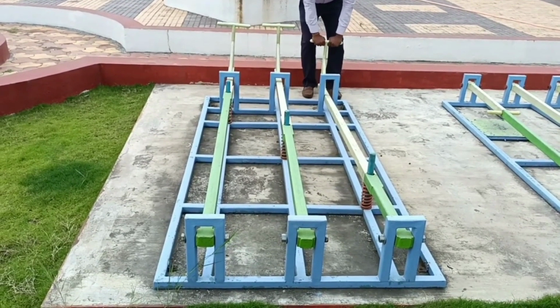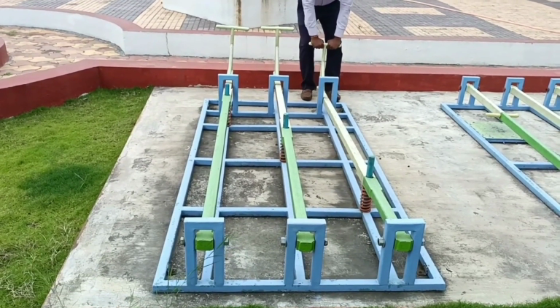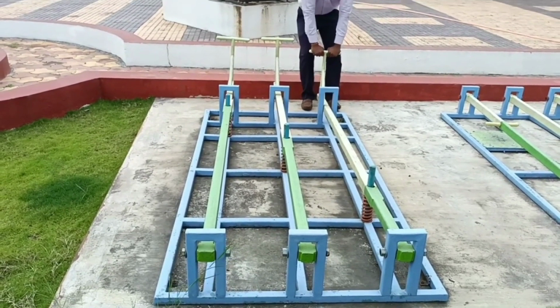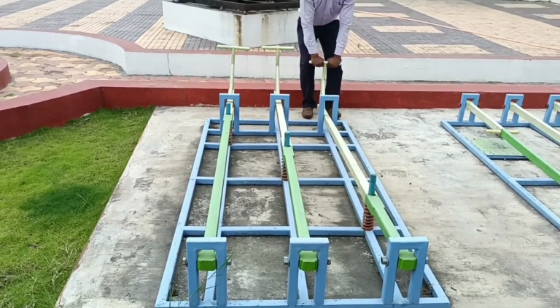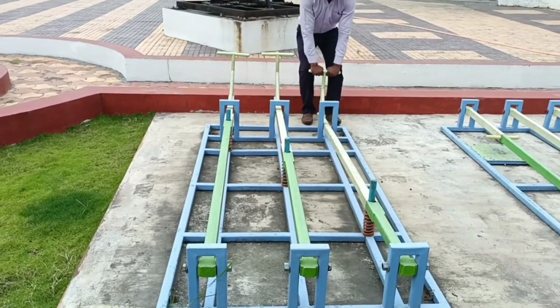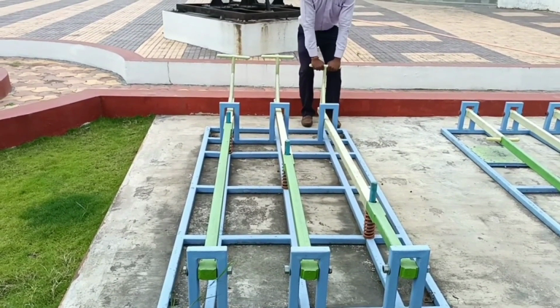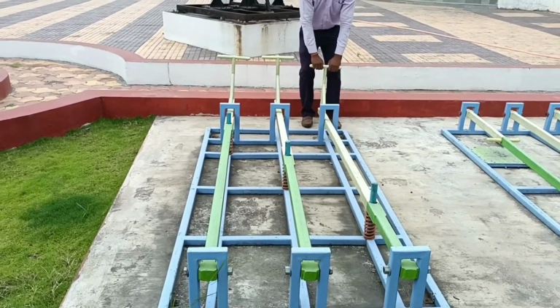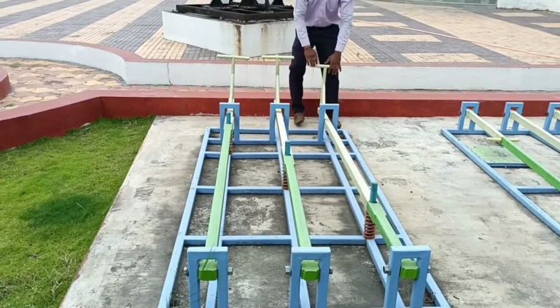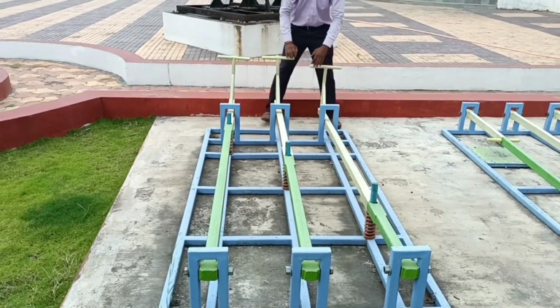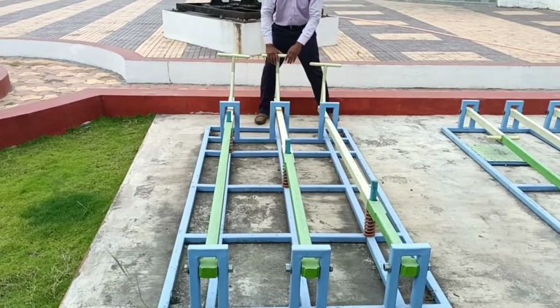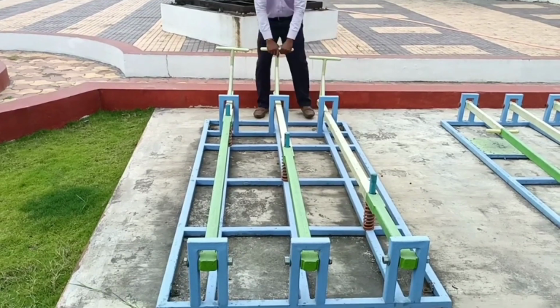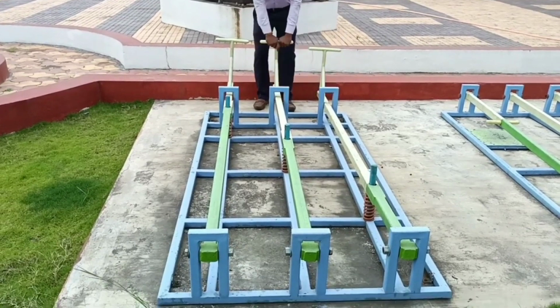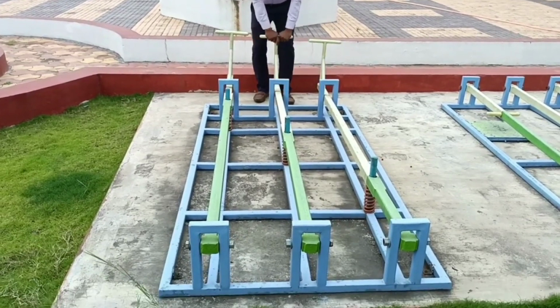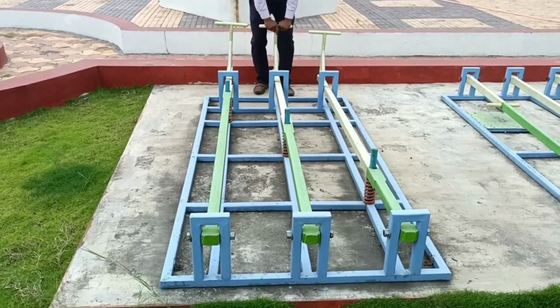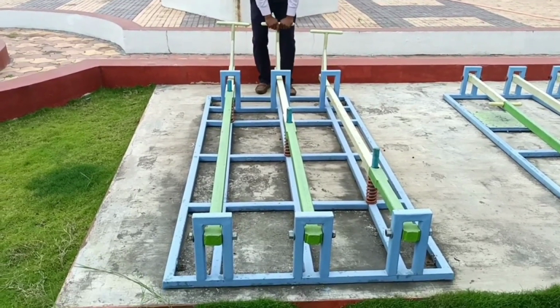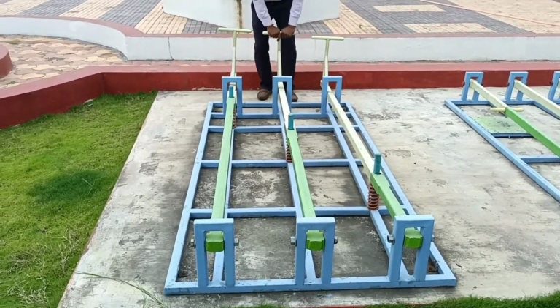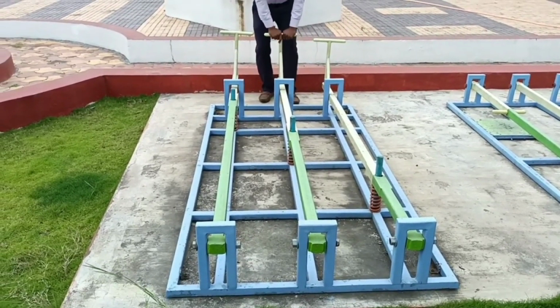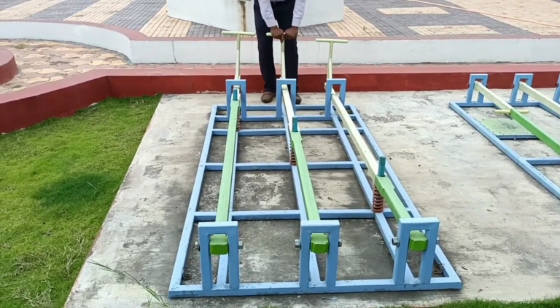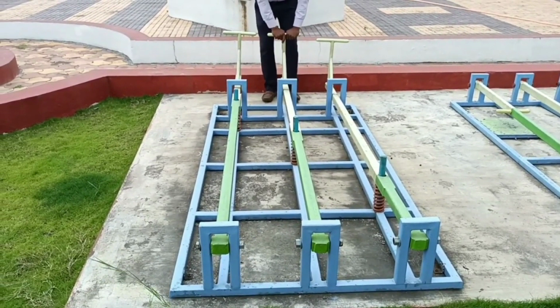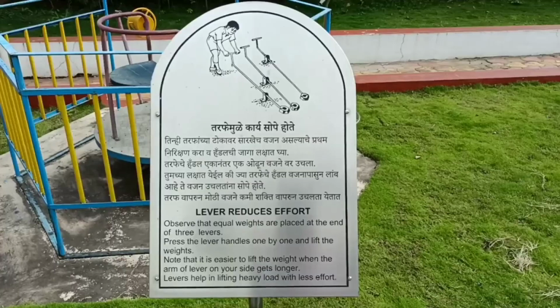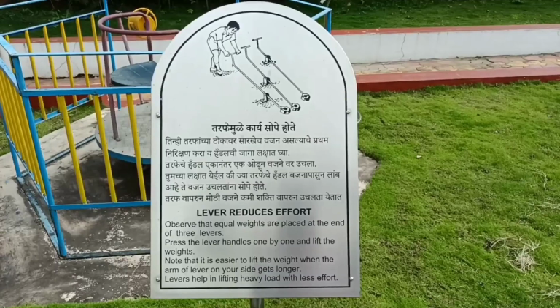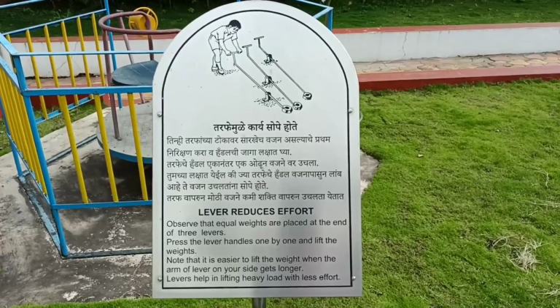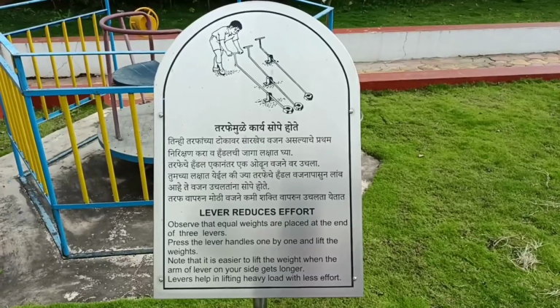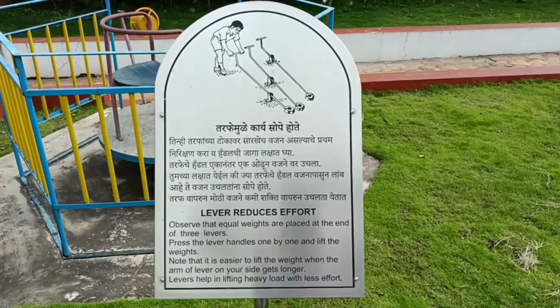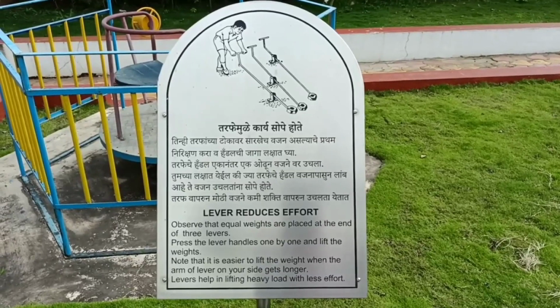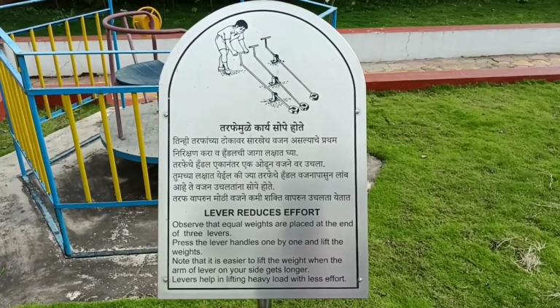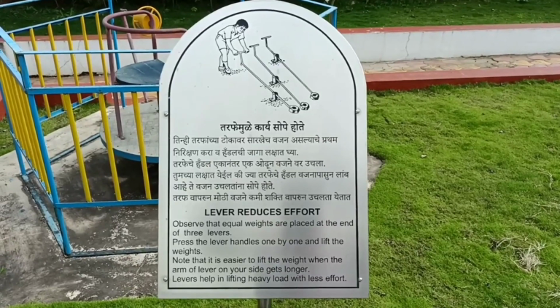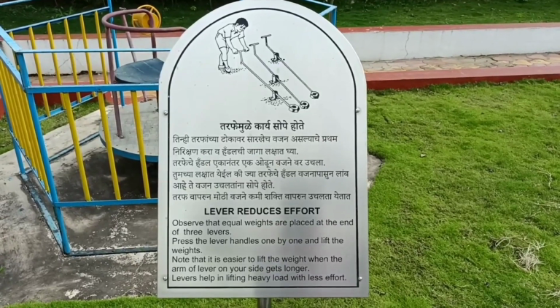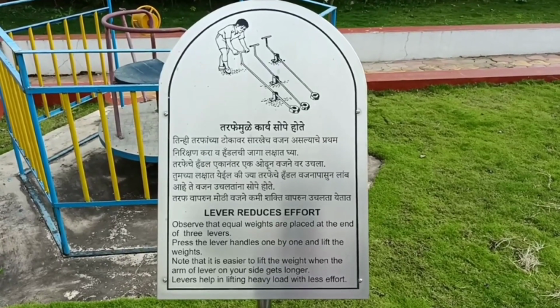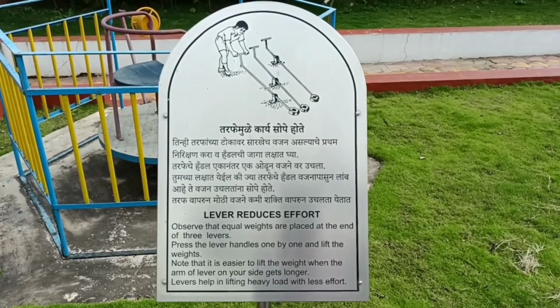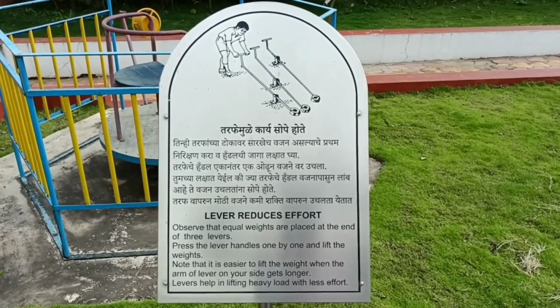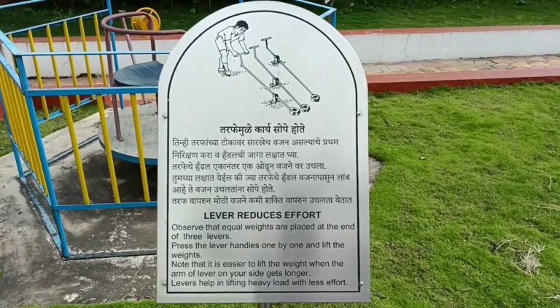Levers are simple machines that help lift heavy loads with less effort.